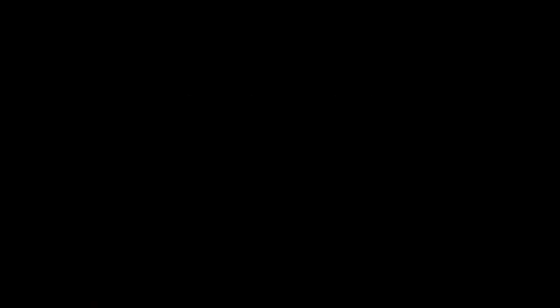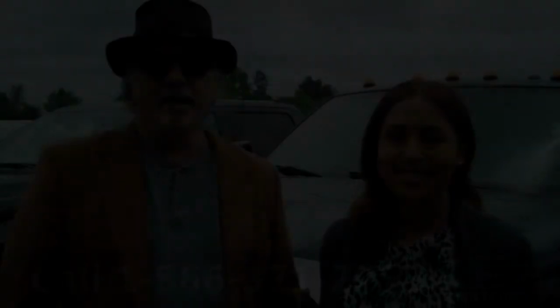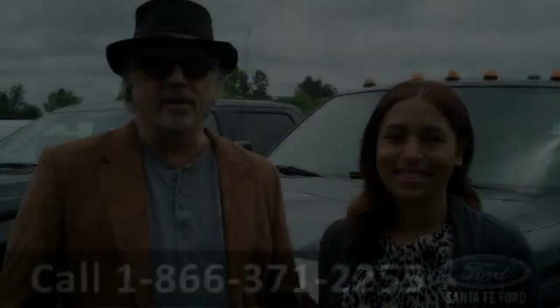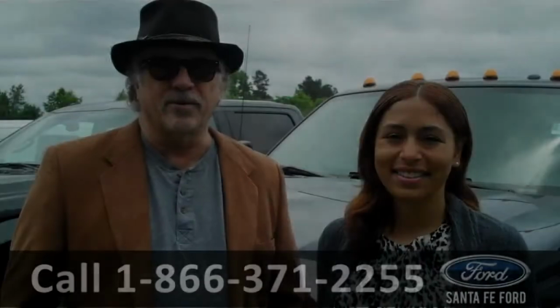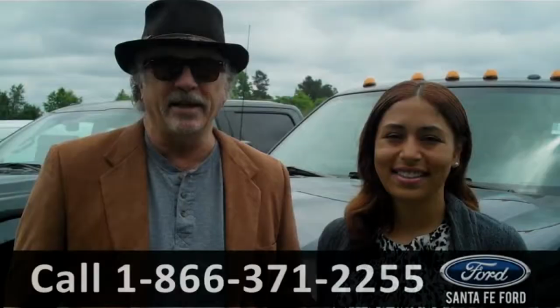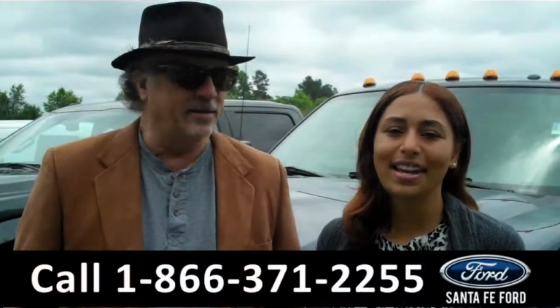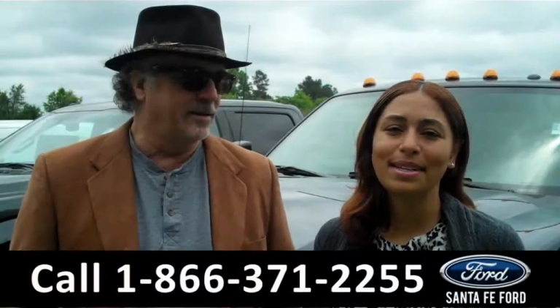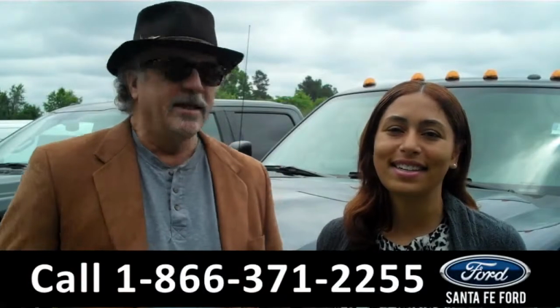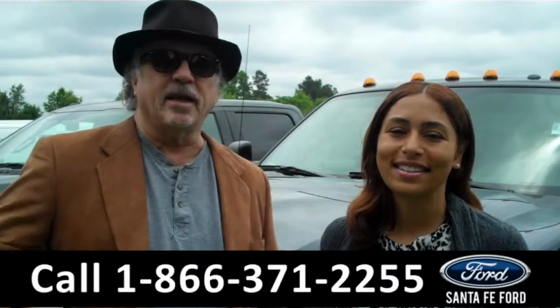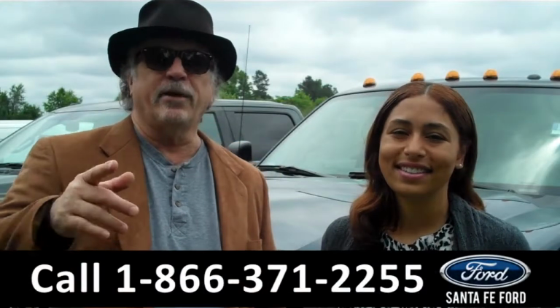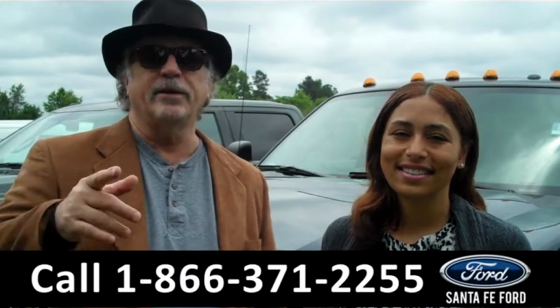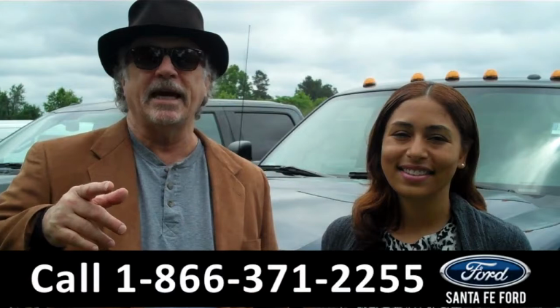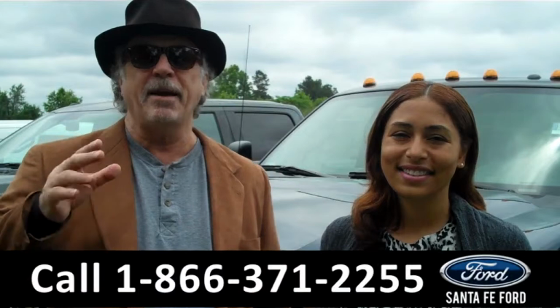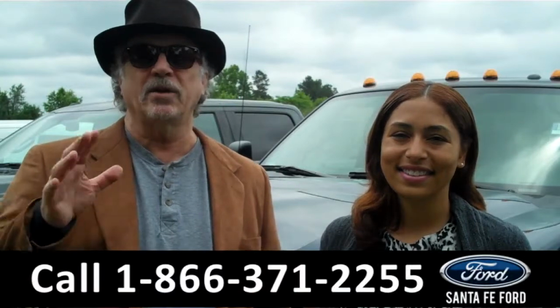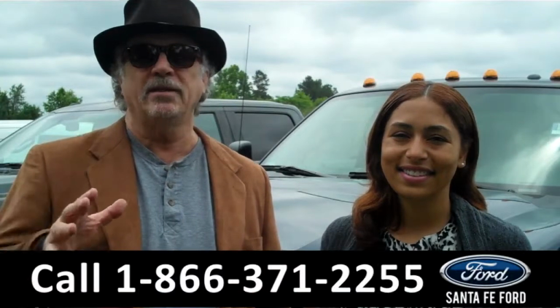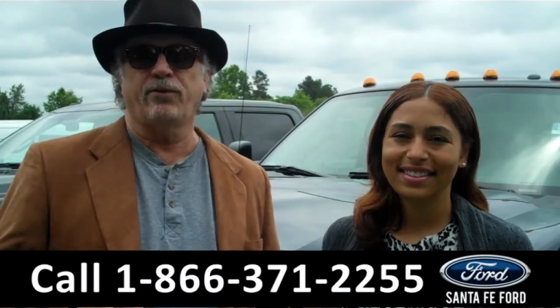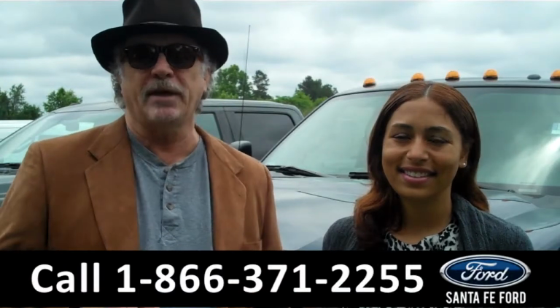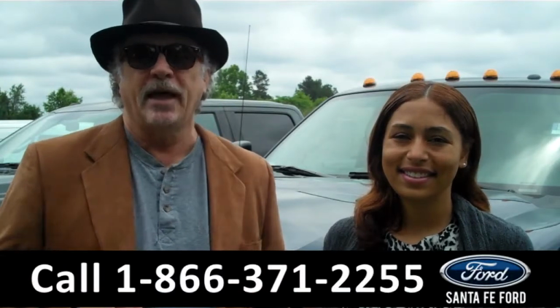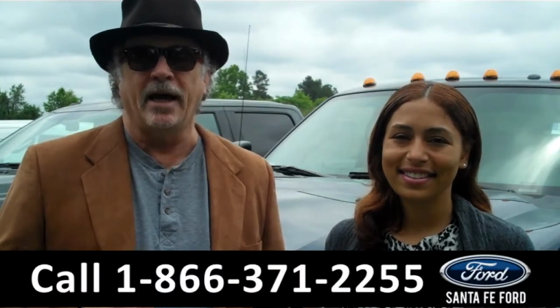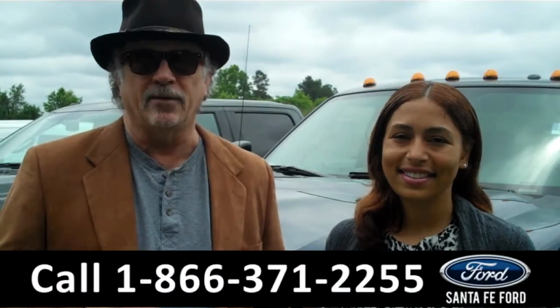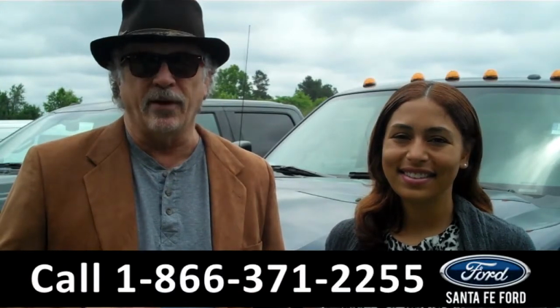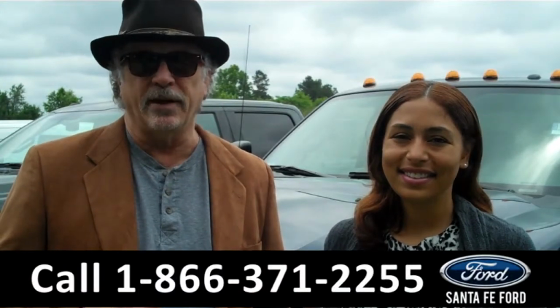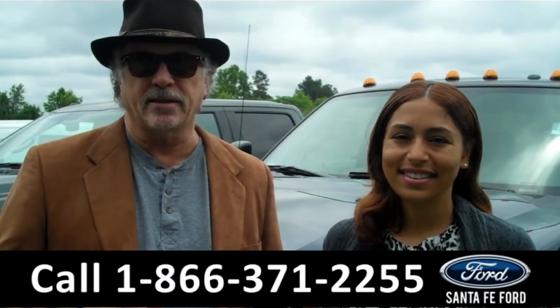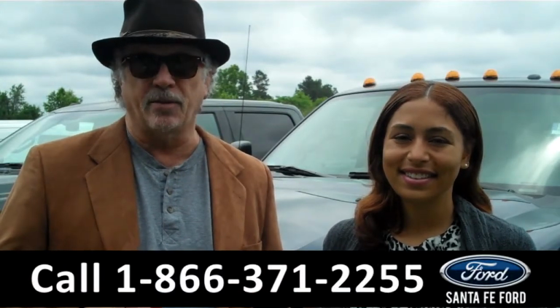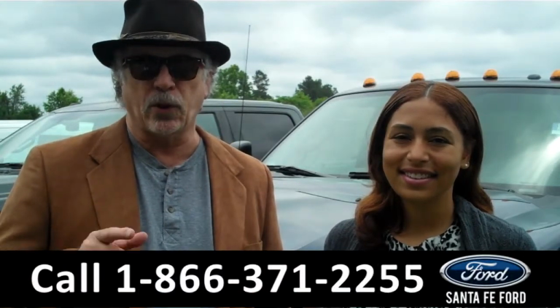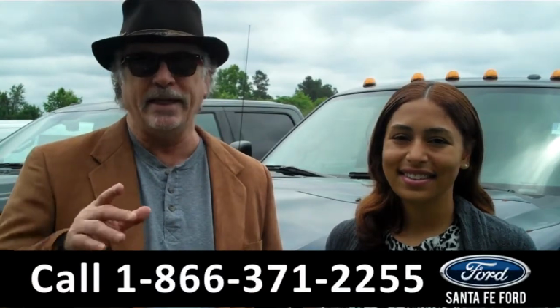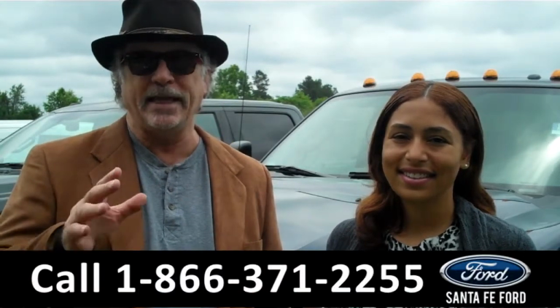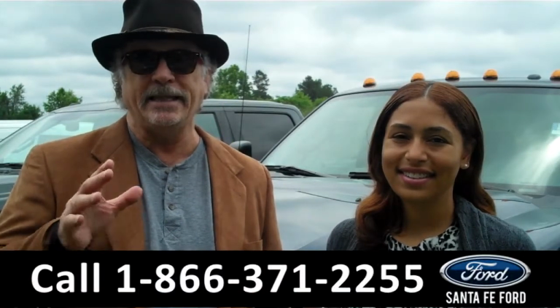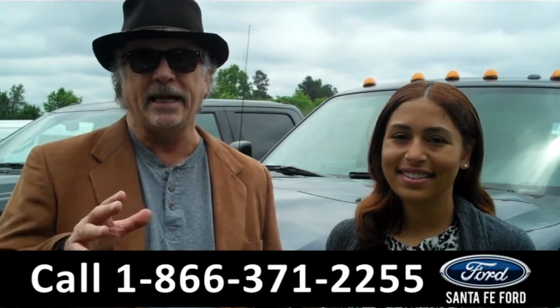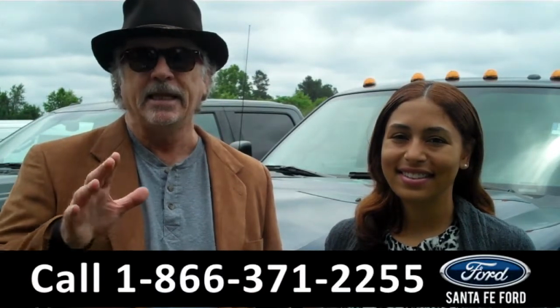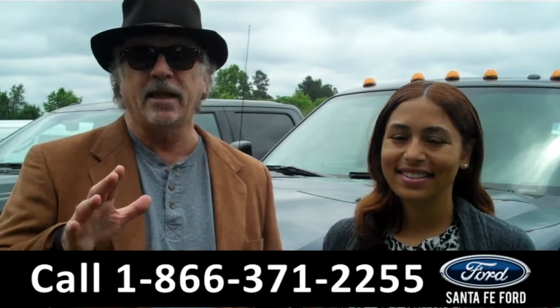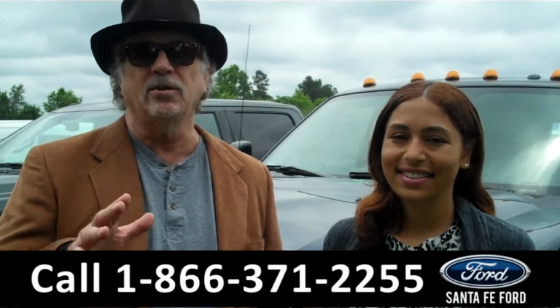Hey, this is Randy. And I'm Leslie. SantafeFord.com near Gainesville, Florida. I-75 at exit number 399. Stay tuned.